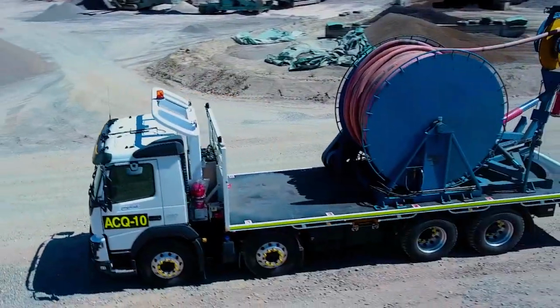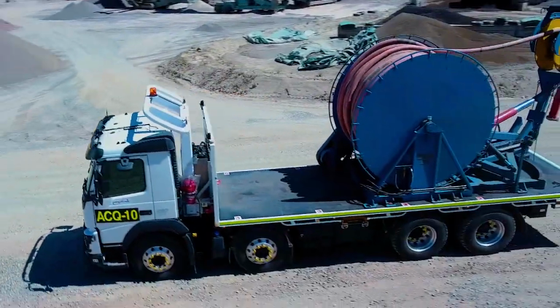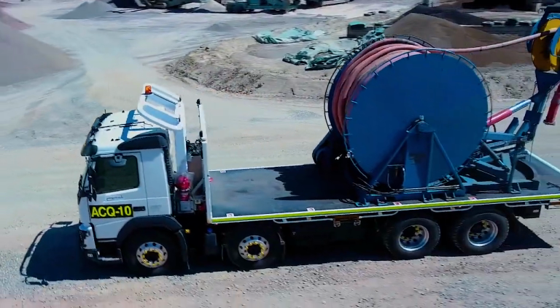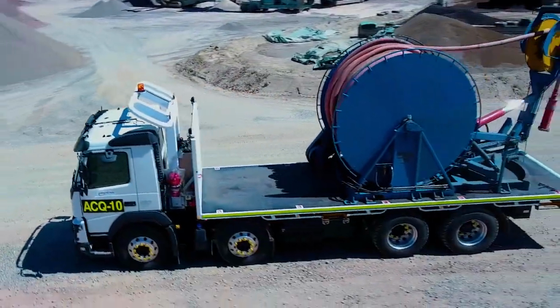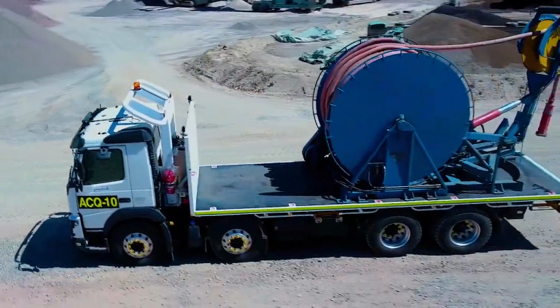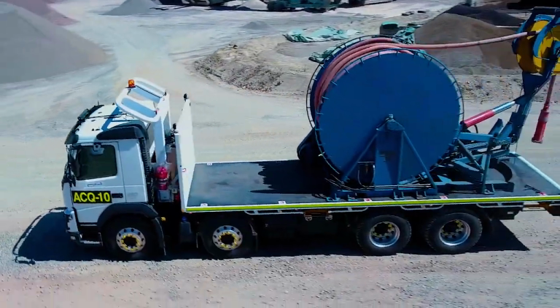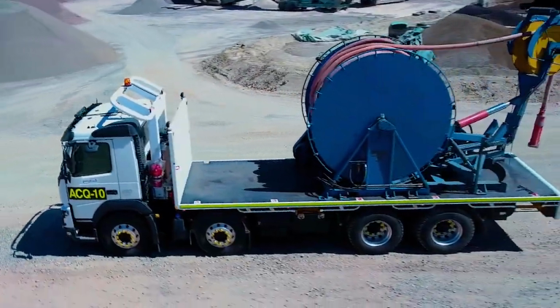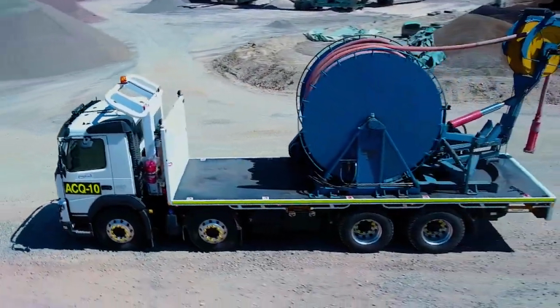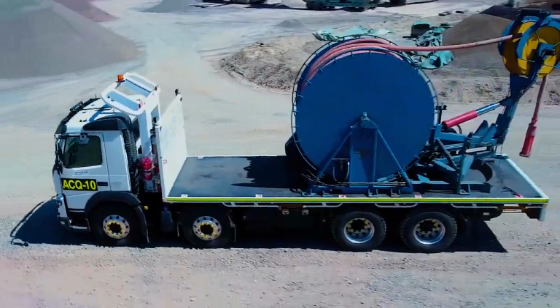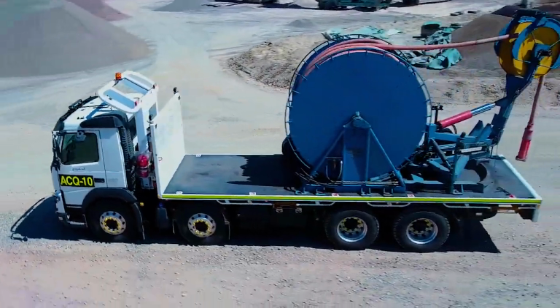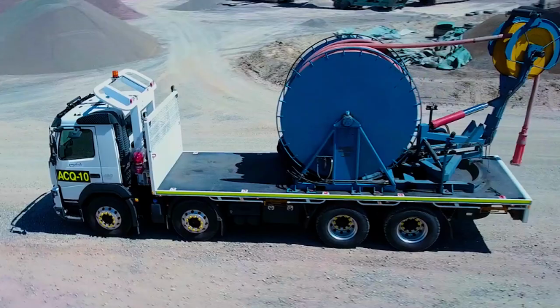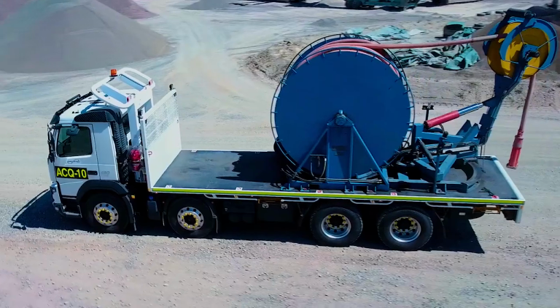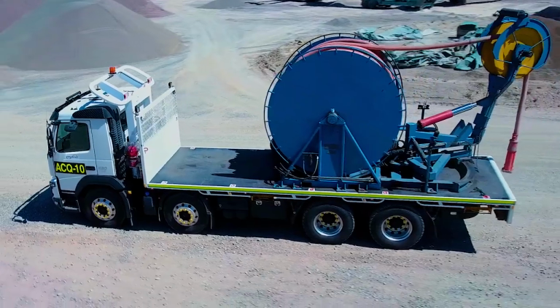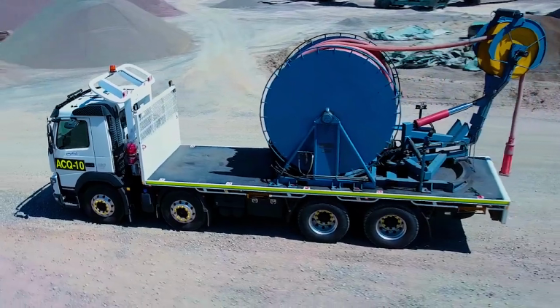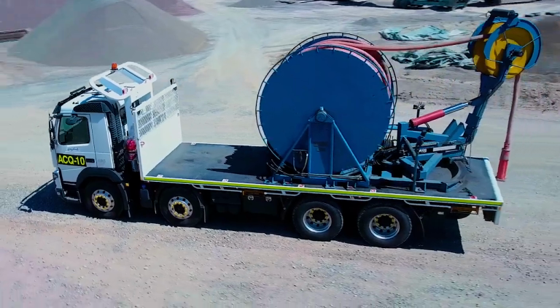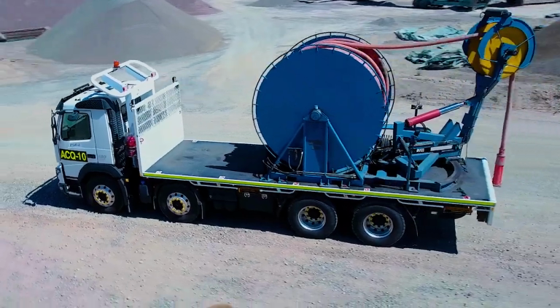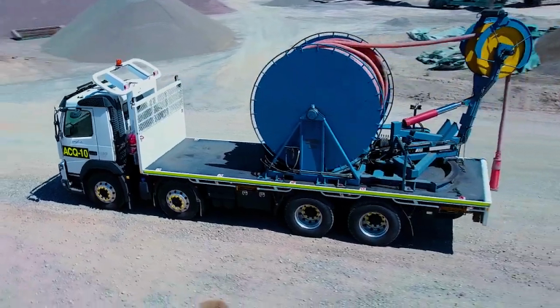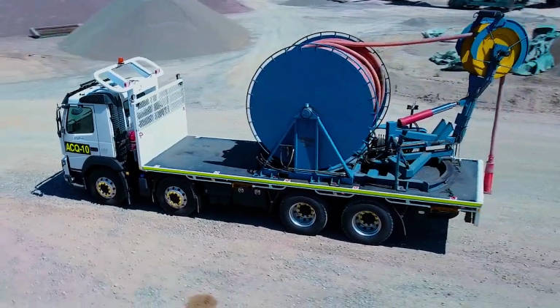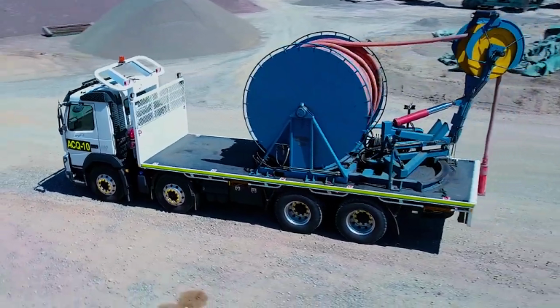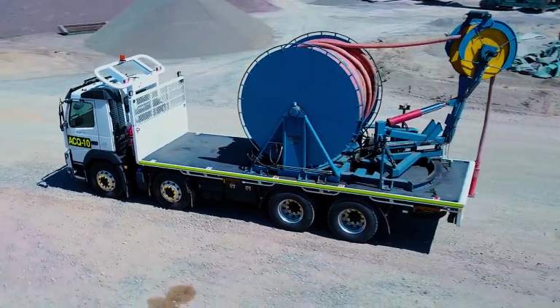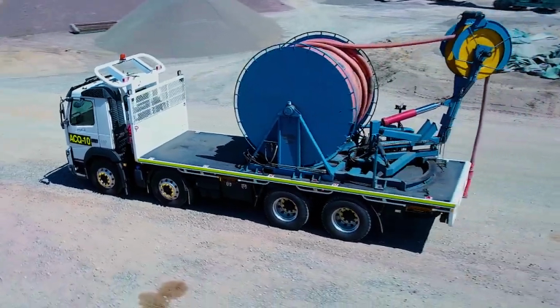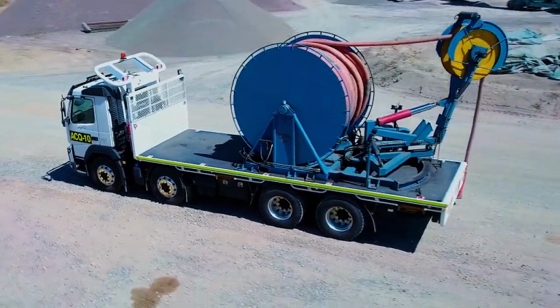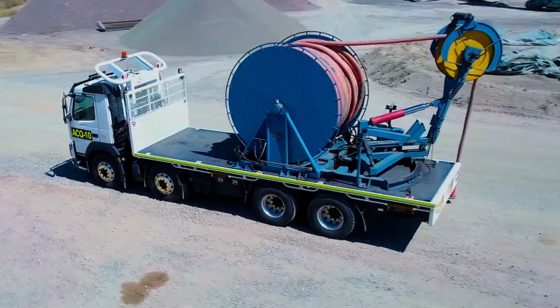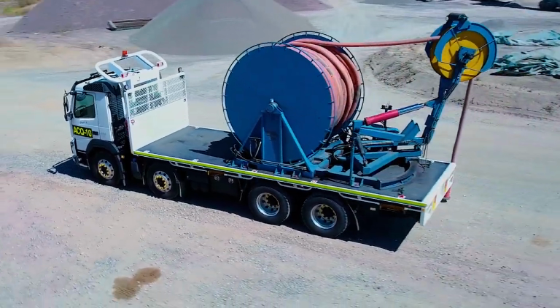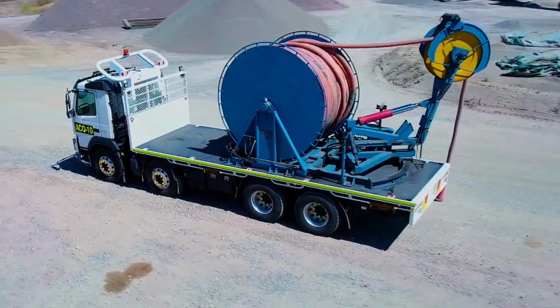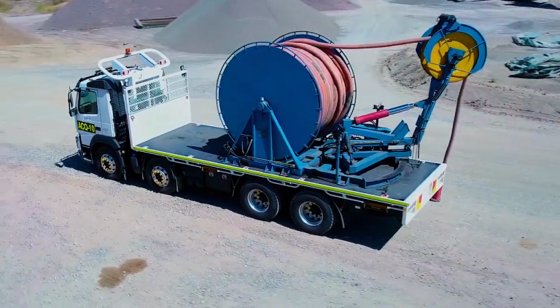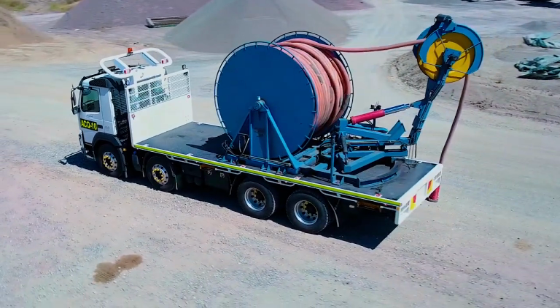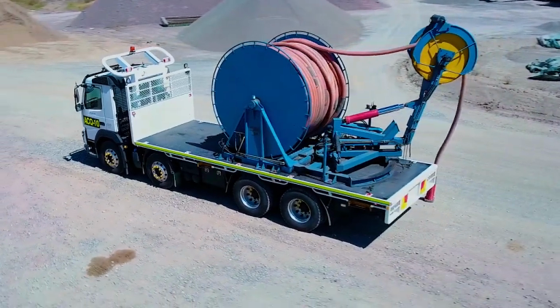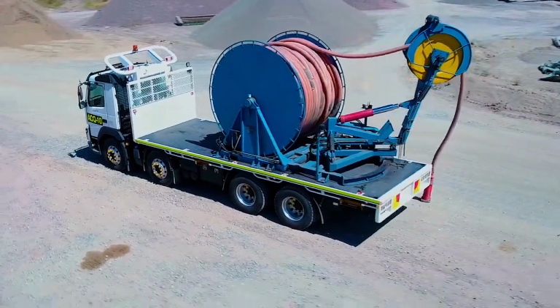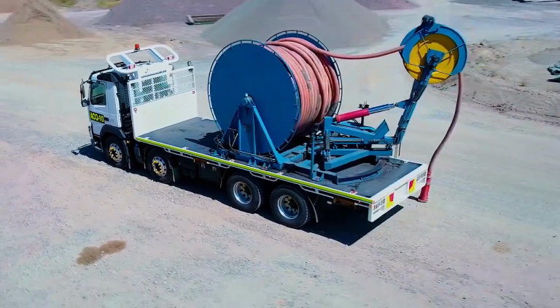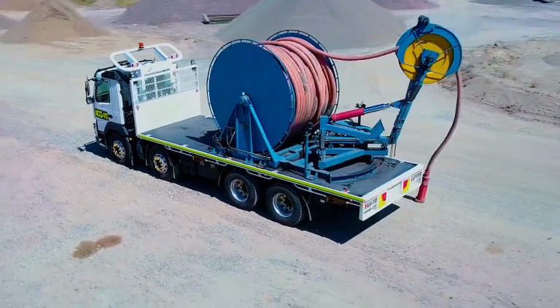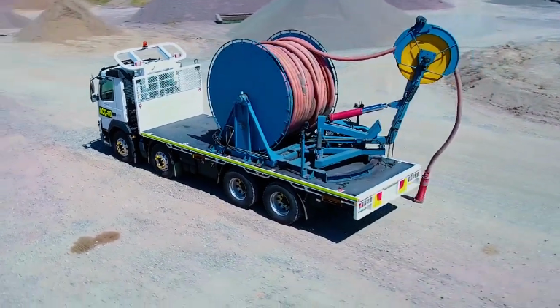The truck can hold up to 1.1 kilometres of shovel cable and 500 metres of drag line cable.